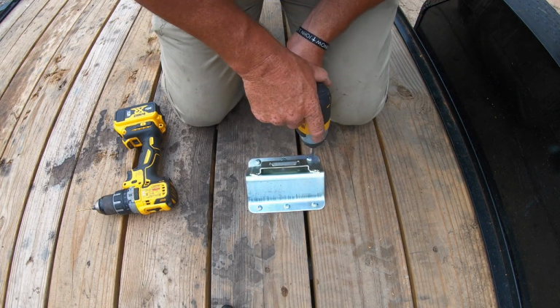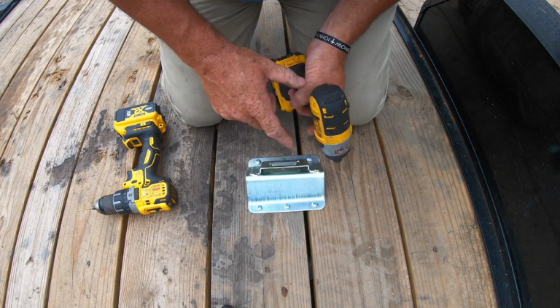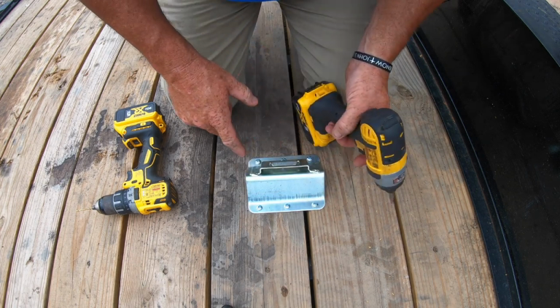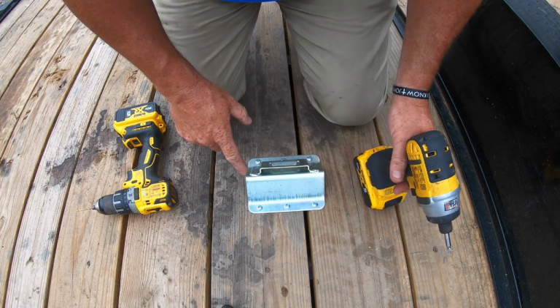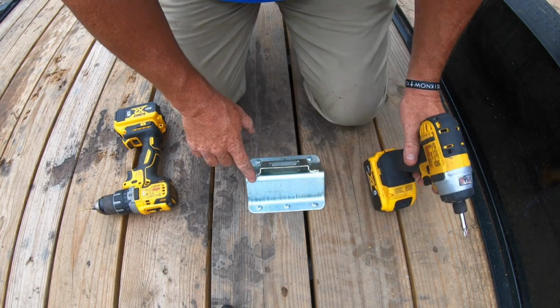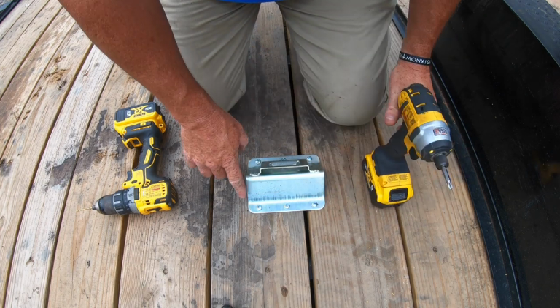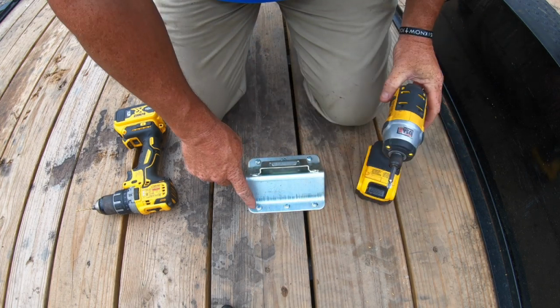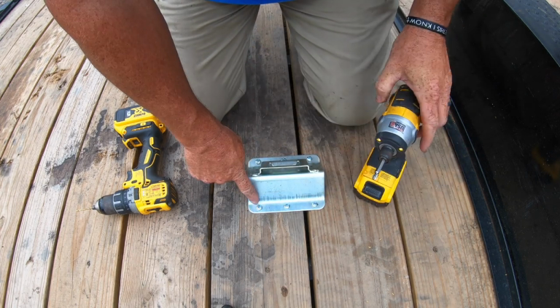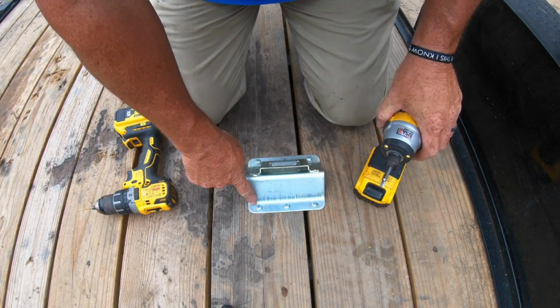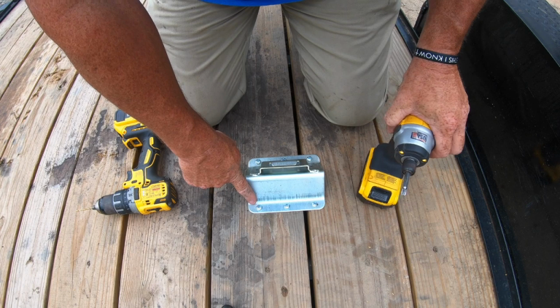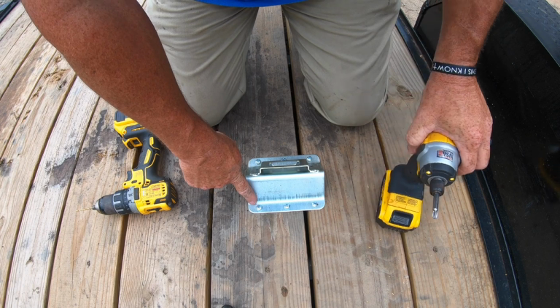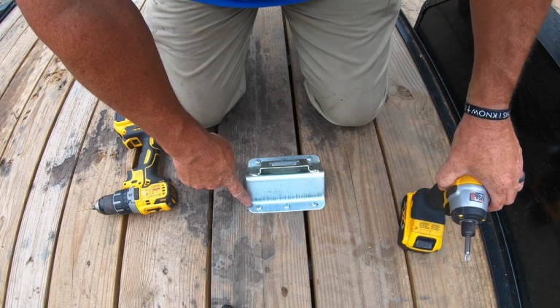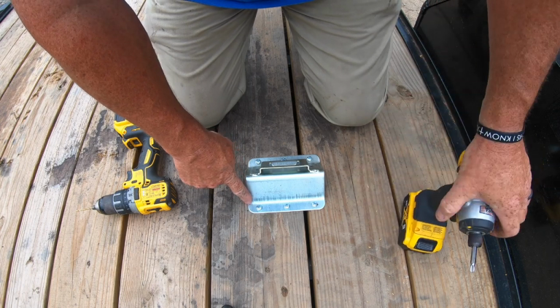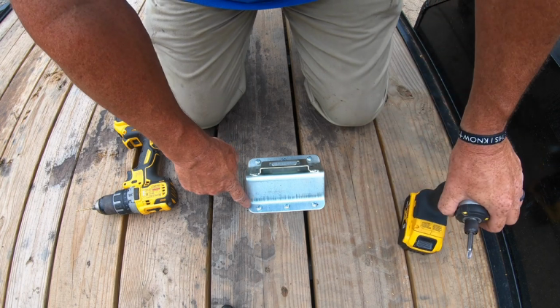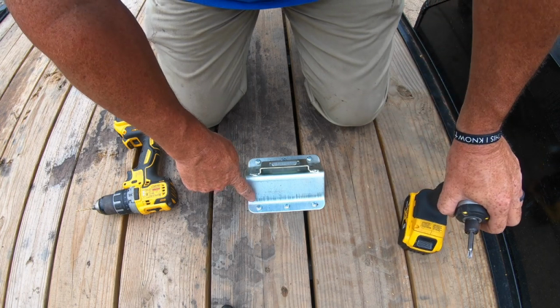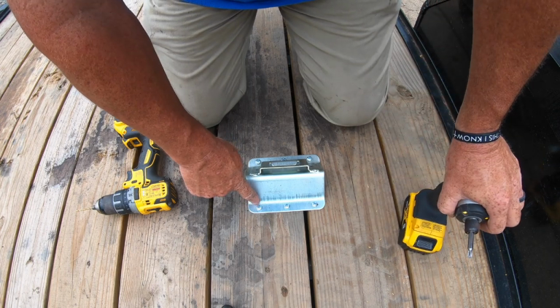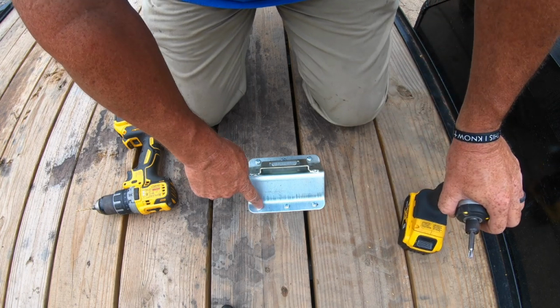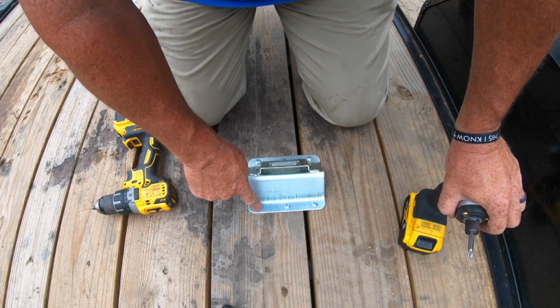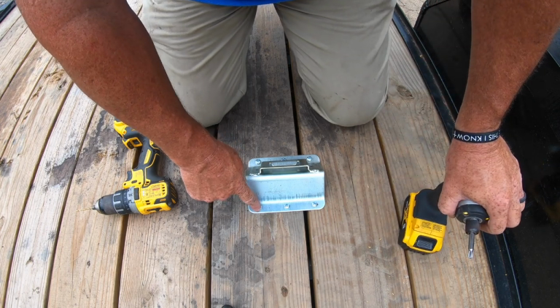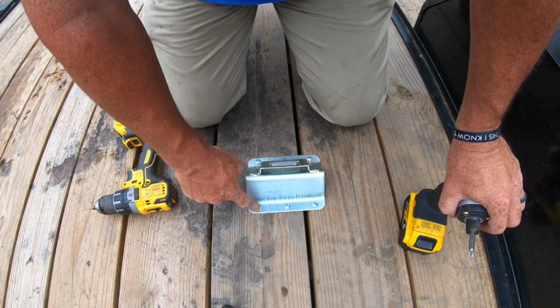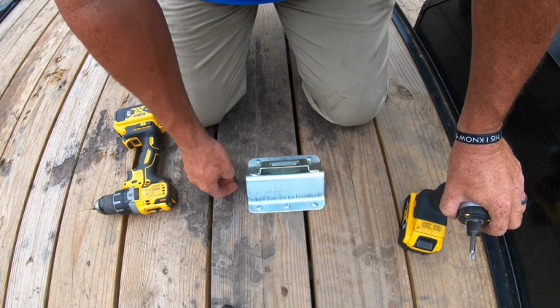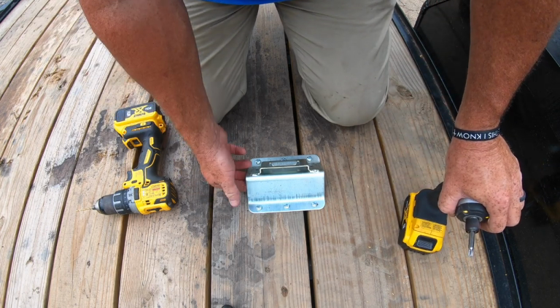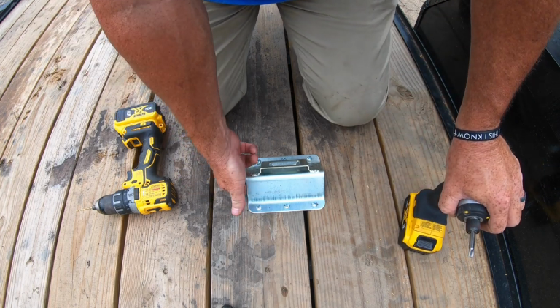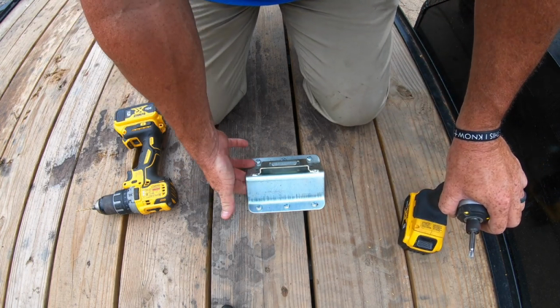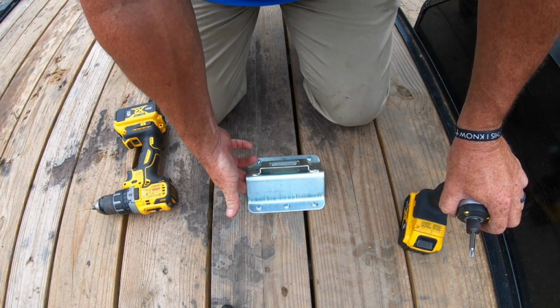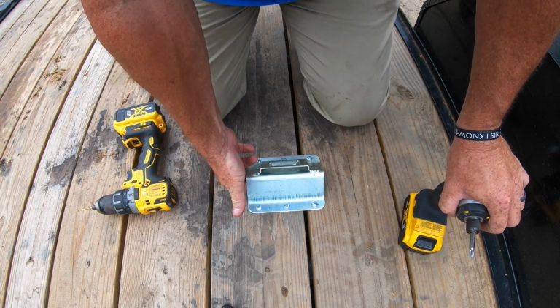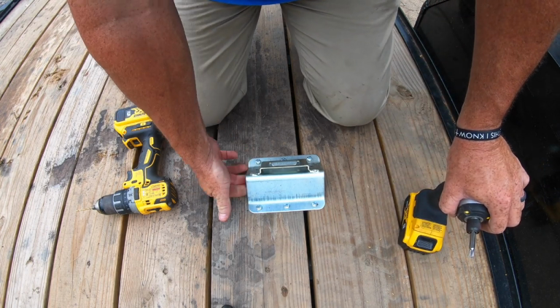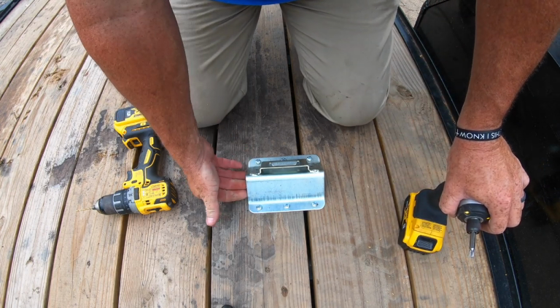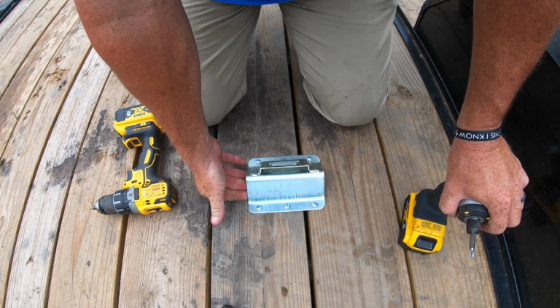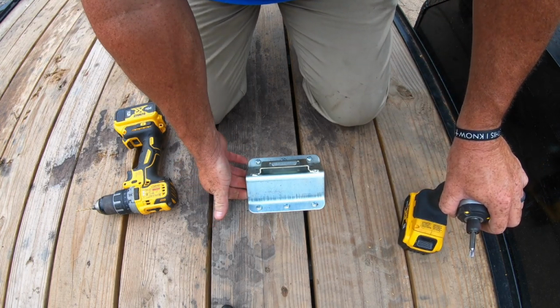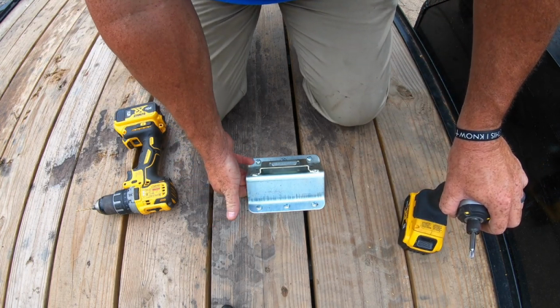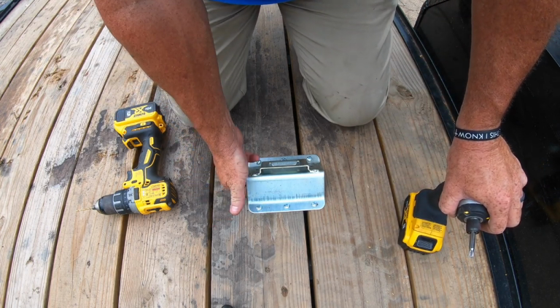Be sure you don't over-tighten those, because you don't want to strip them out — you want it to be good and firm.